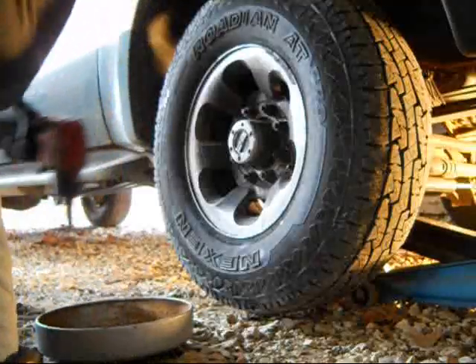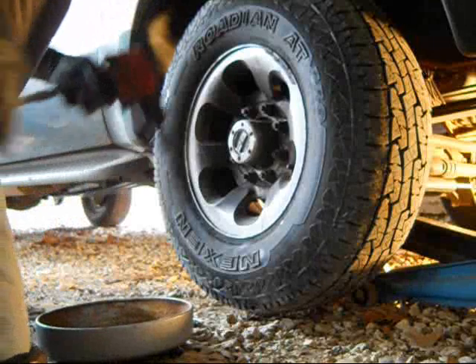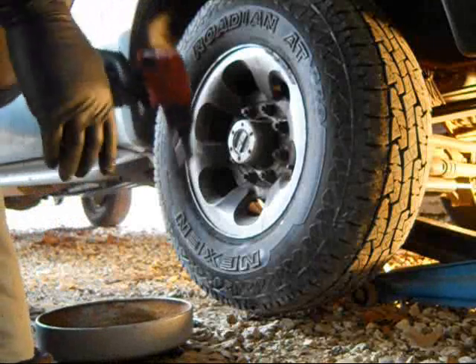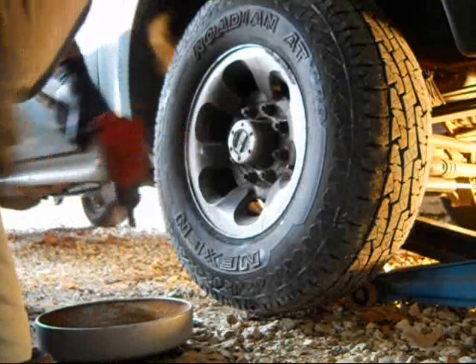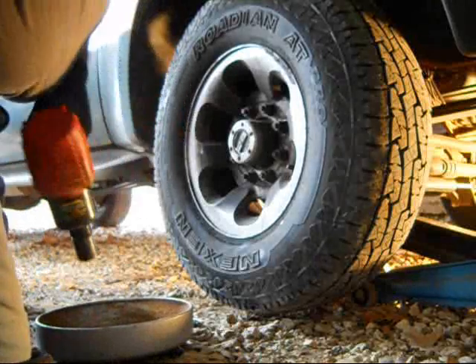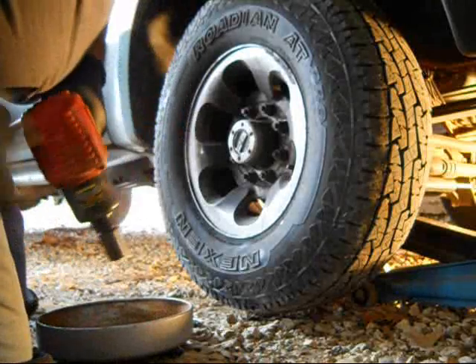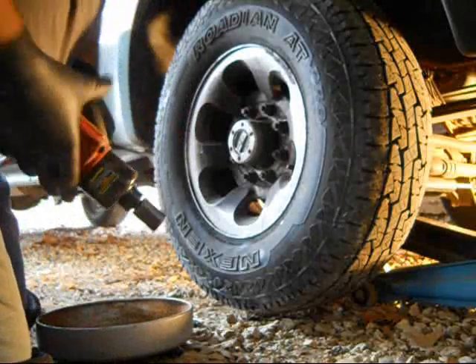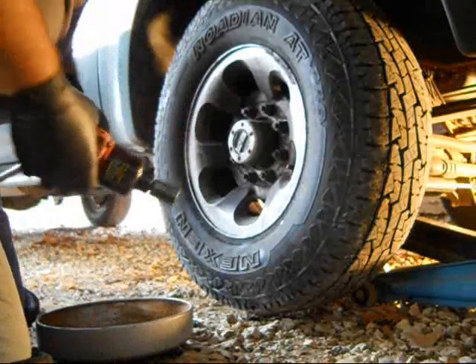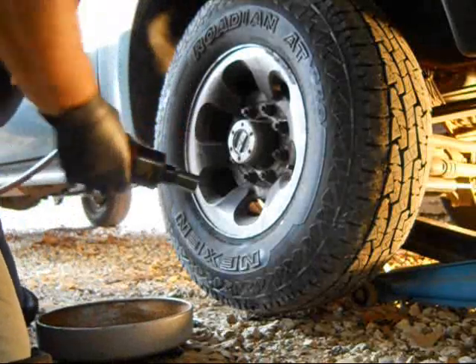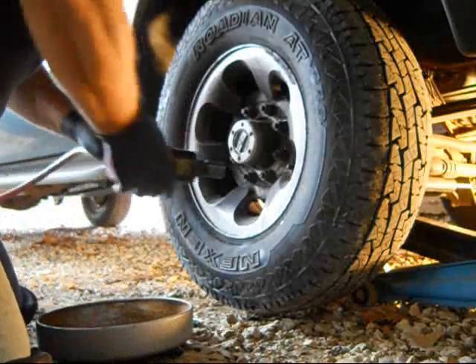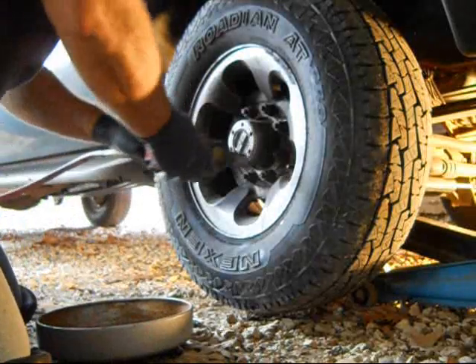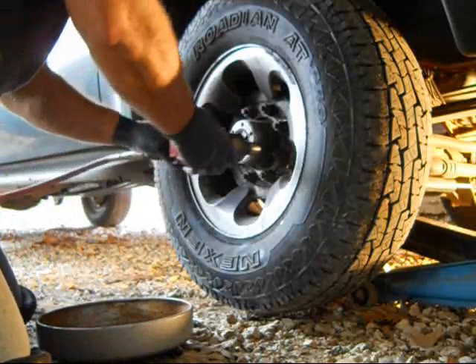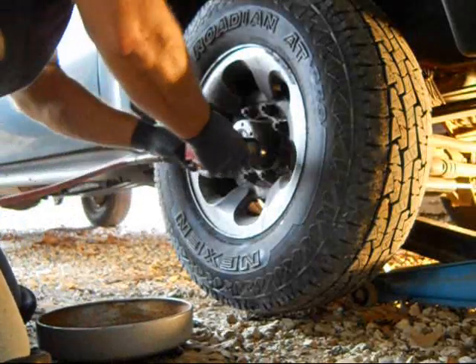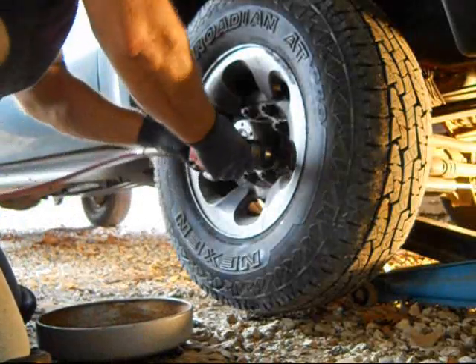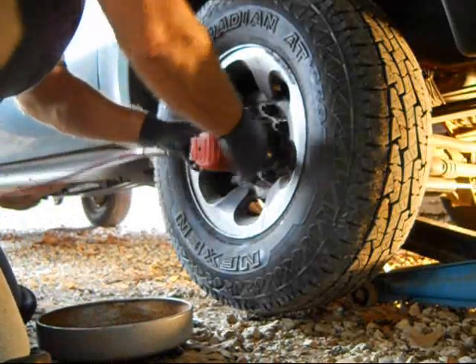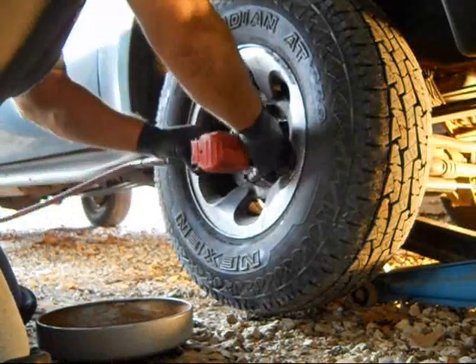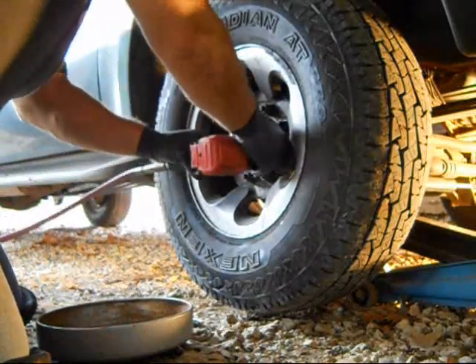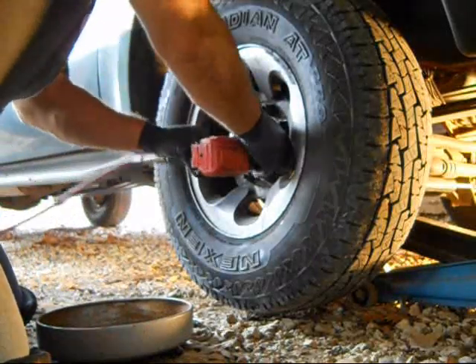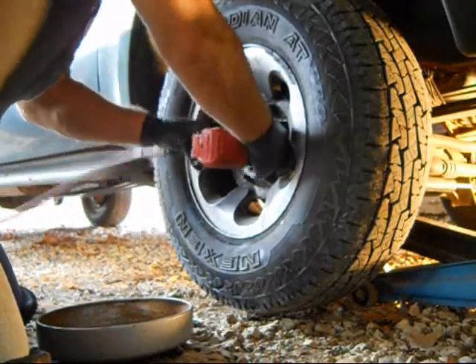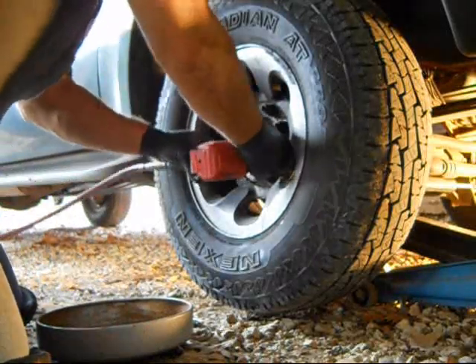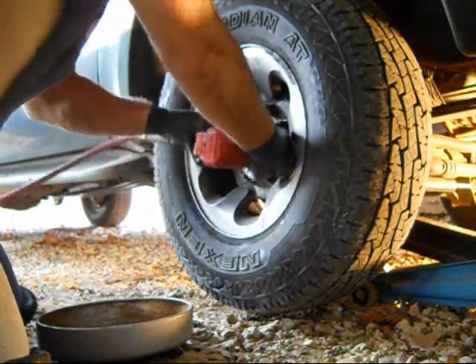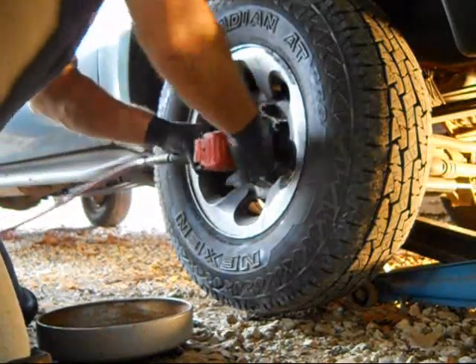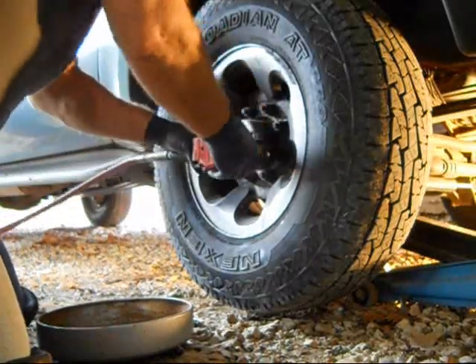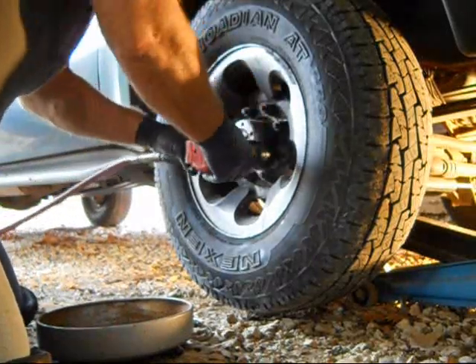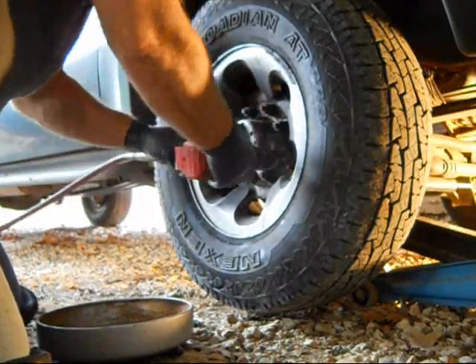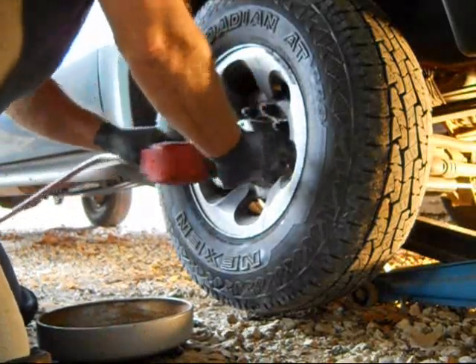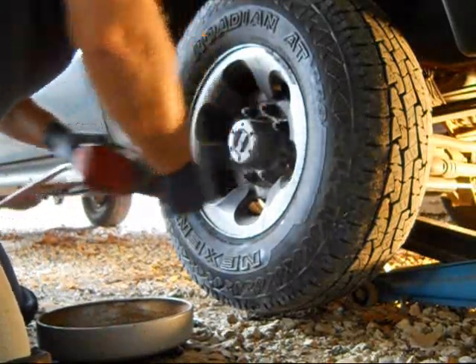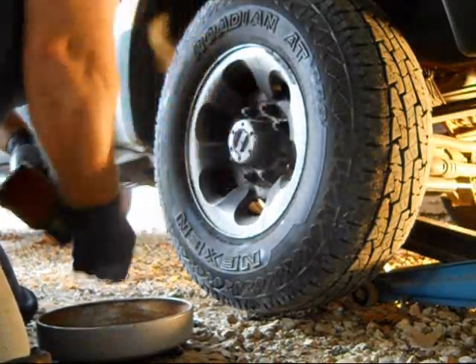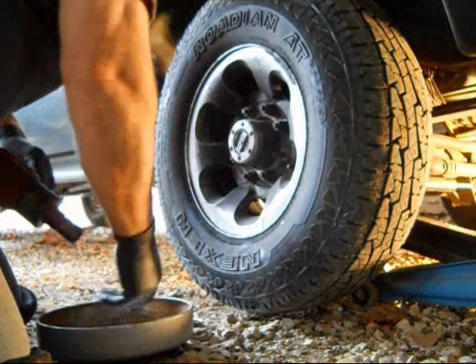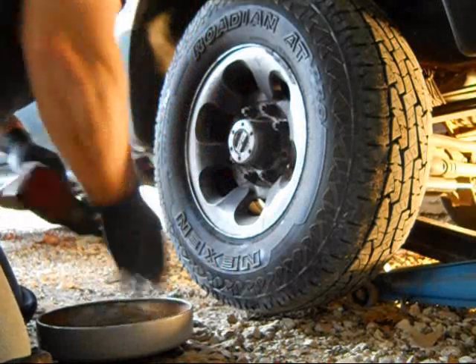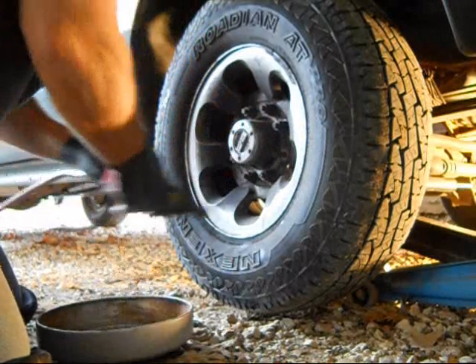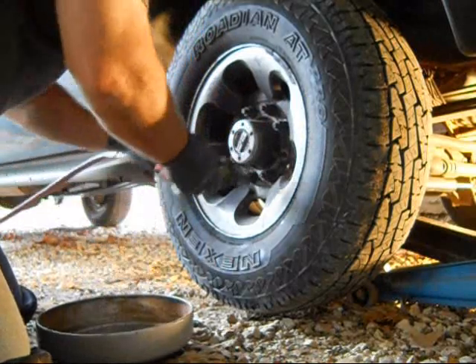Let's get this tire off. Now that they're loose, I think we can use the air gun to get them off real quick and easy.